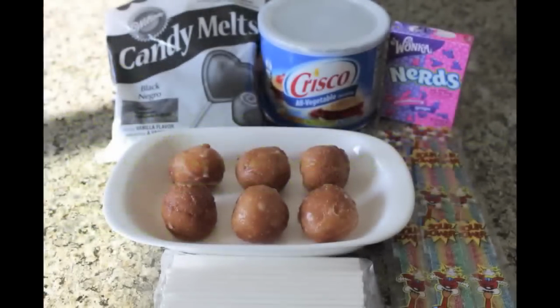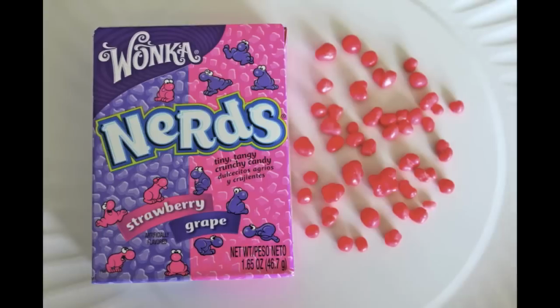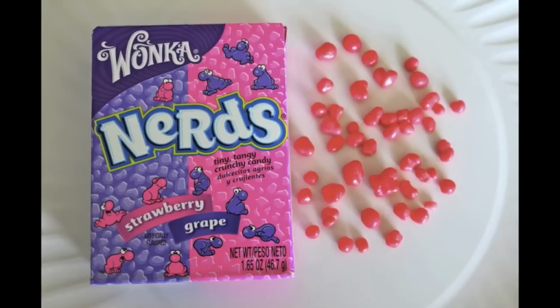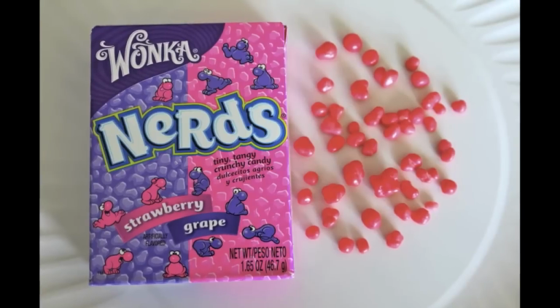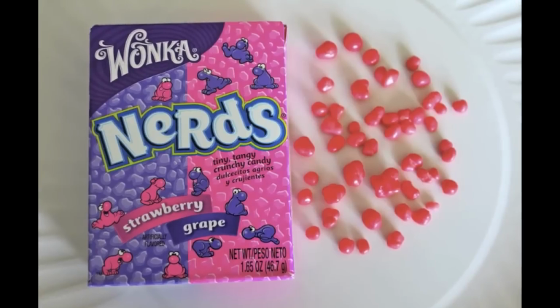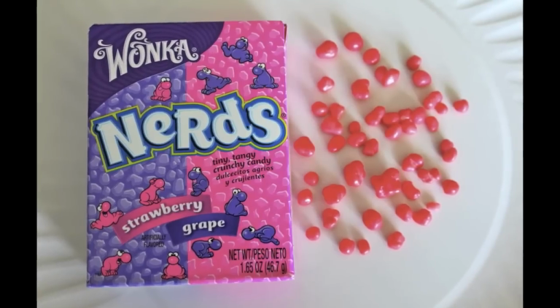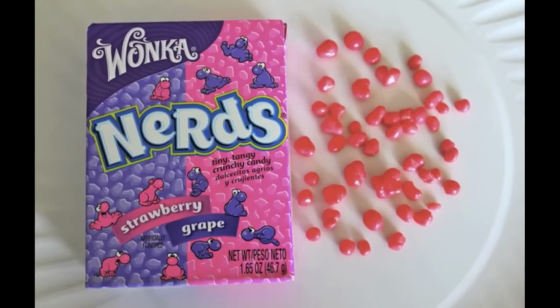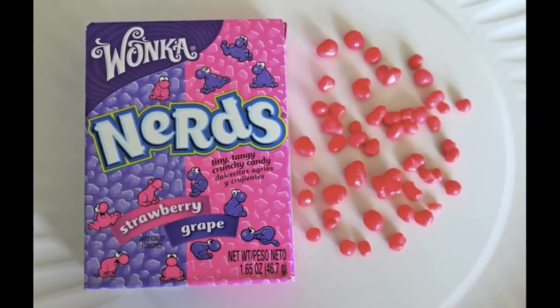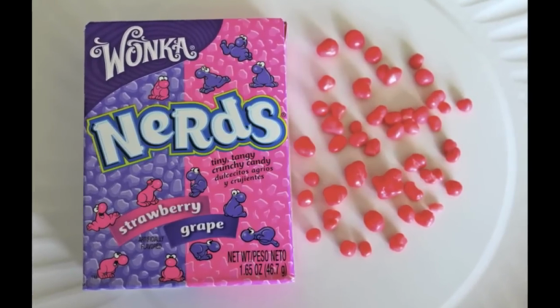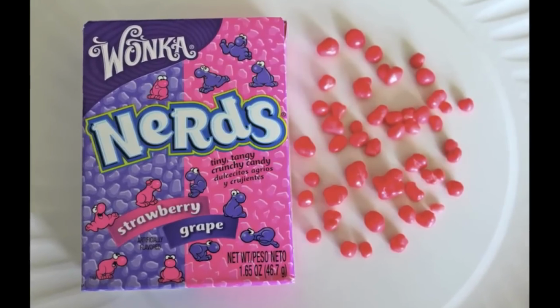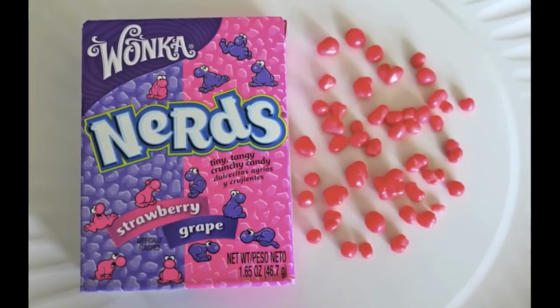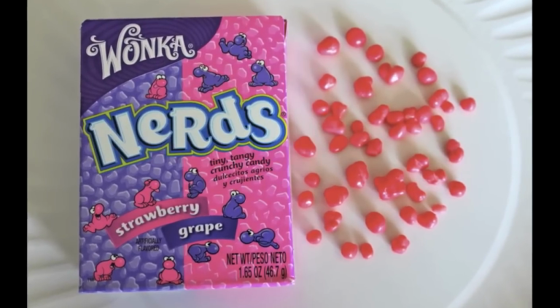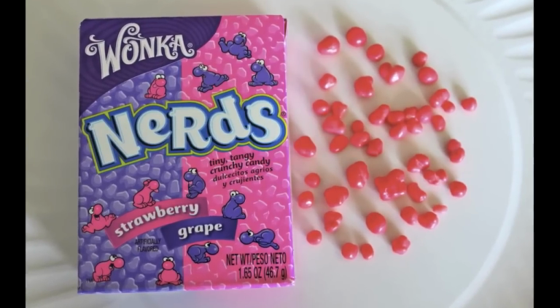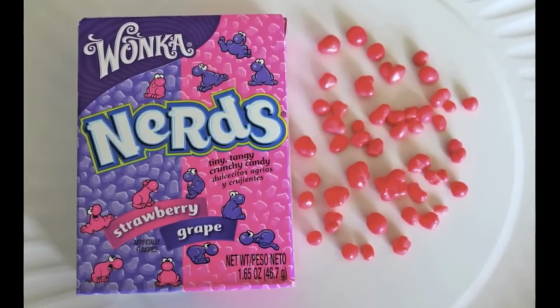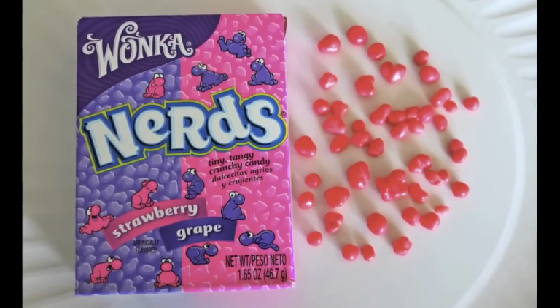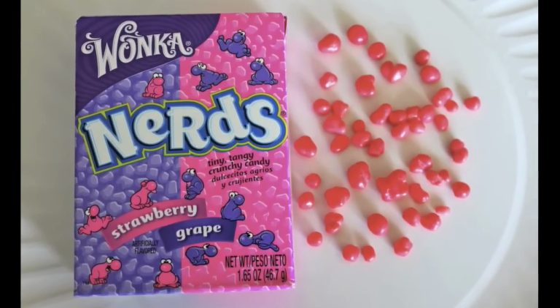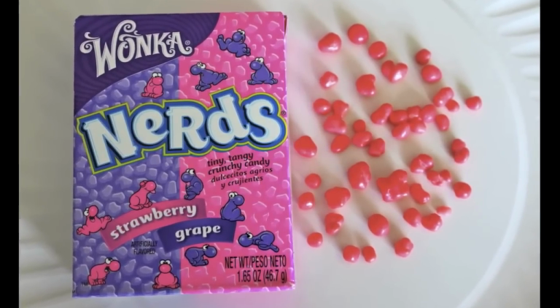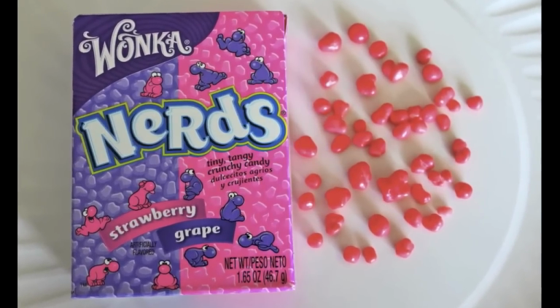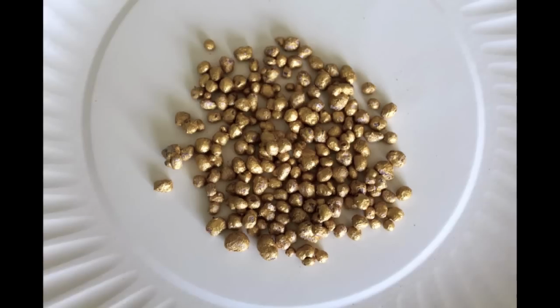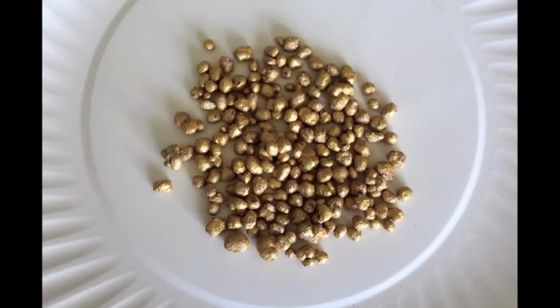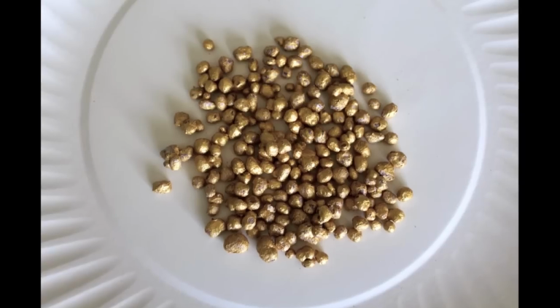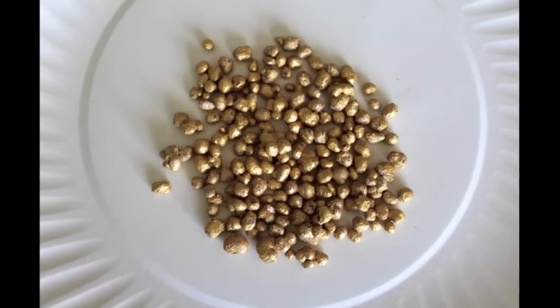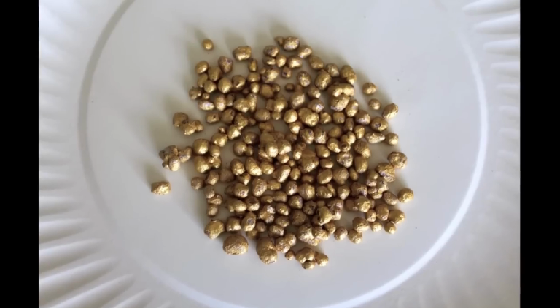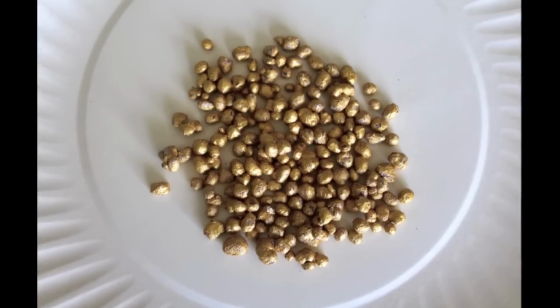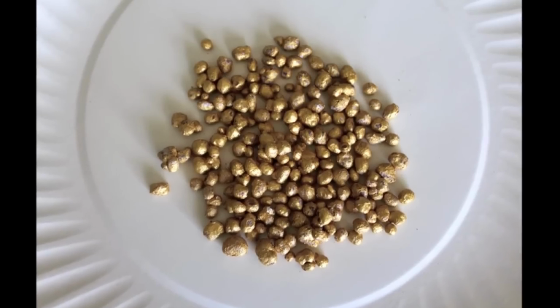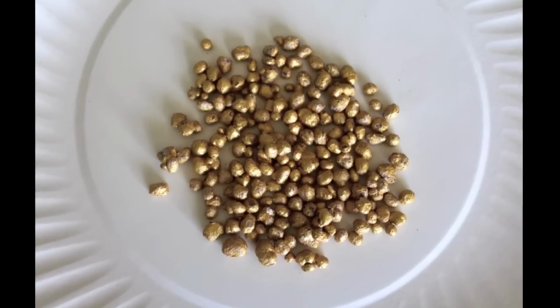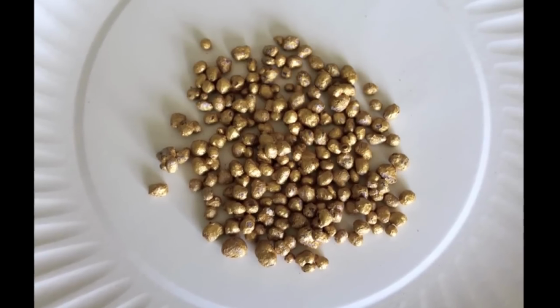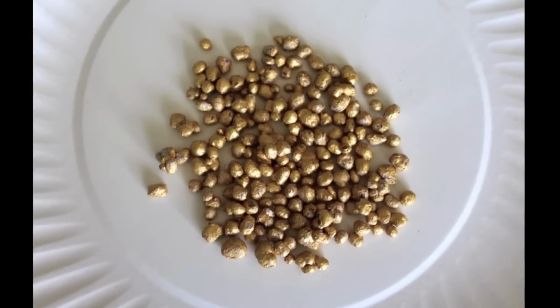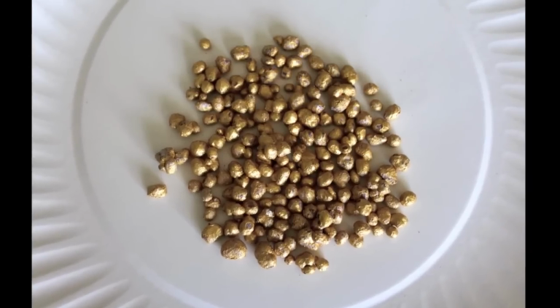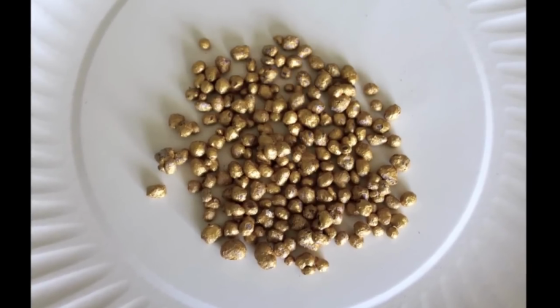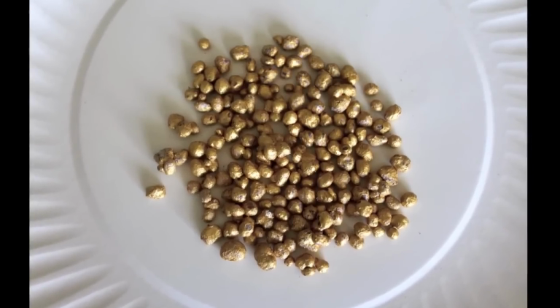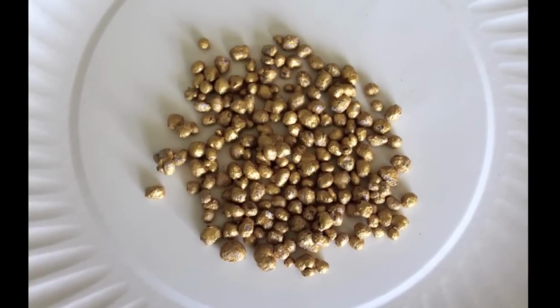I'm using Nerds because they have the perfect nugget shape, and I sprayed them with gold food paint.